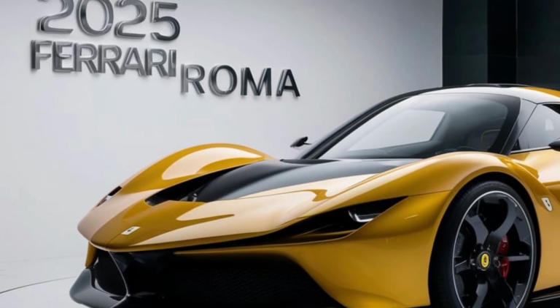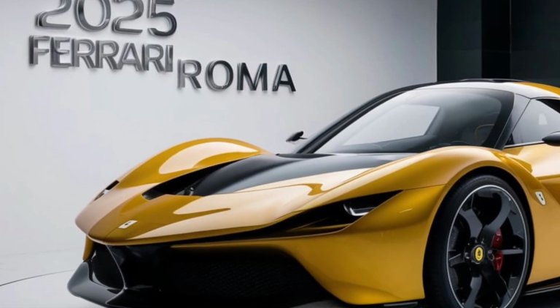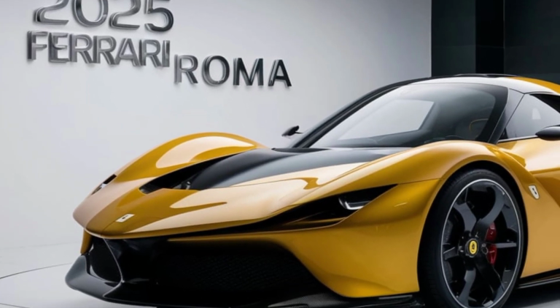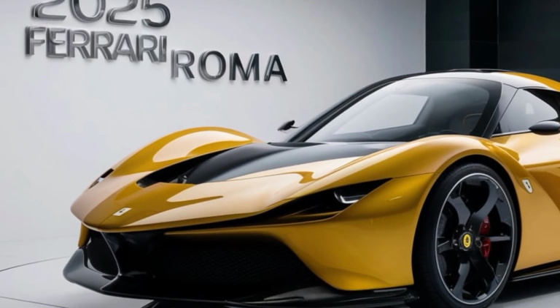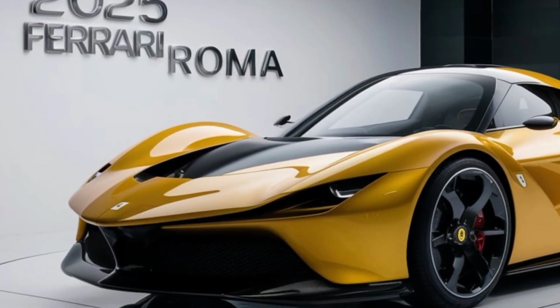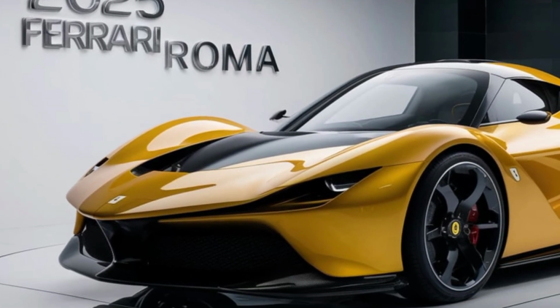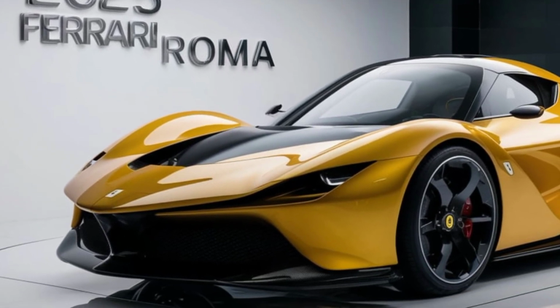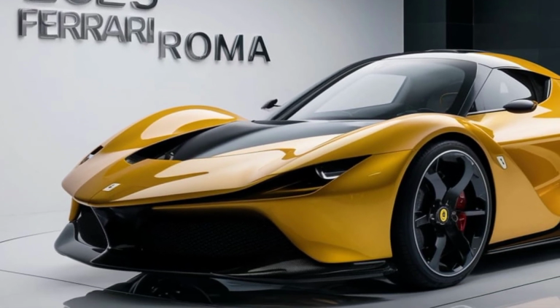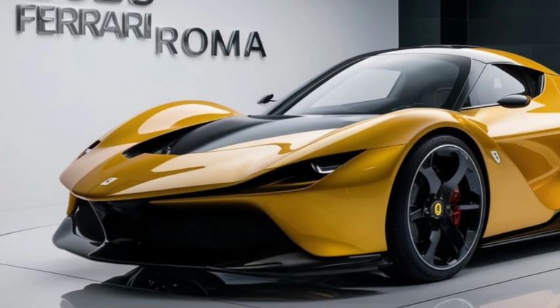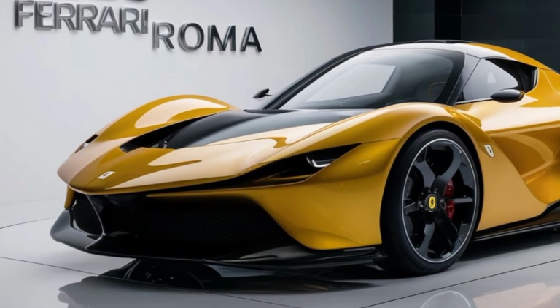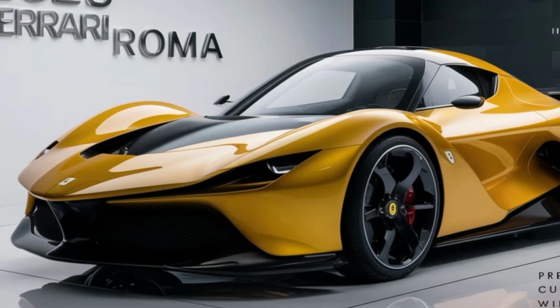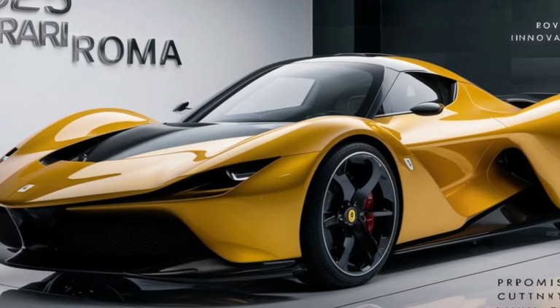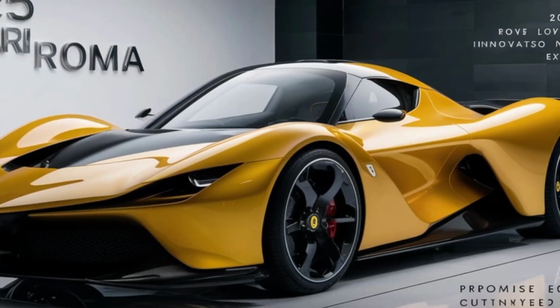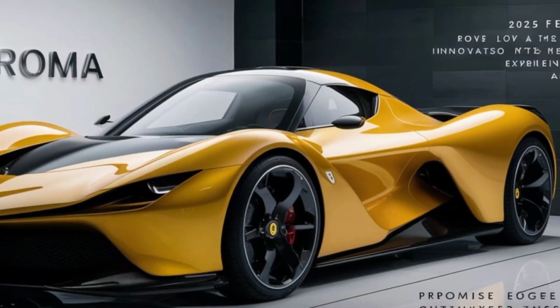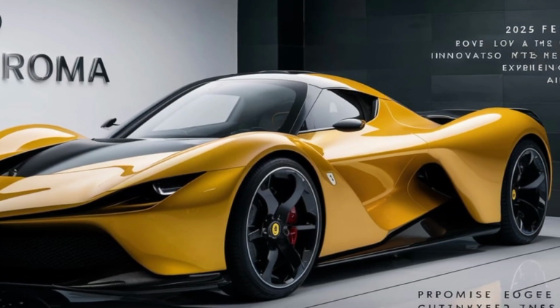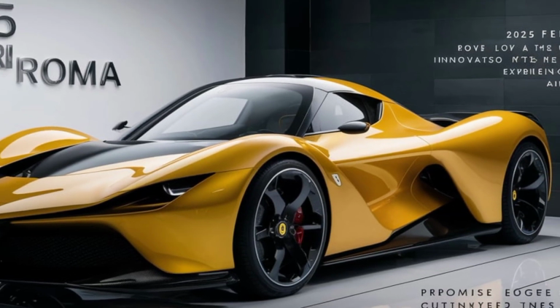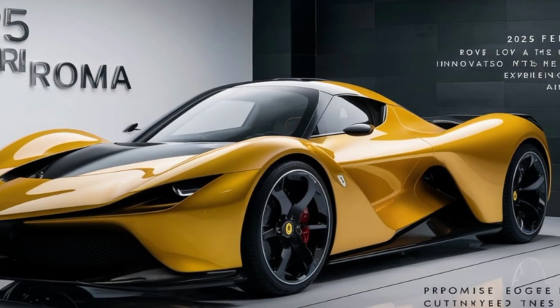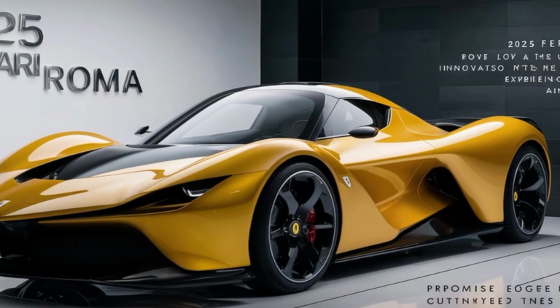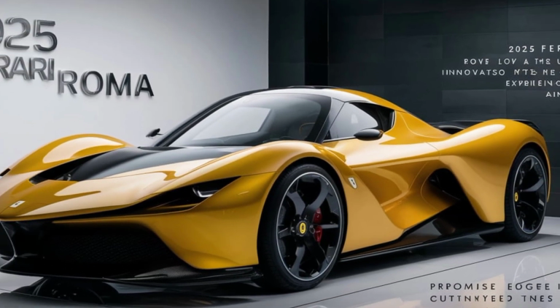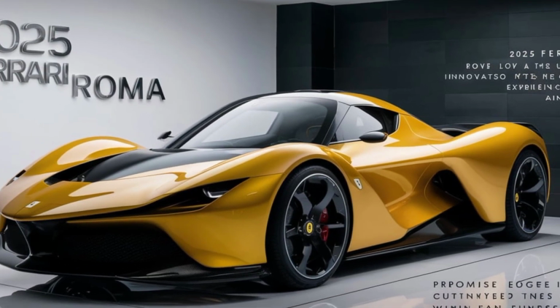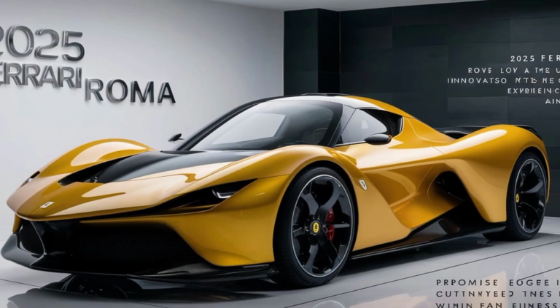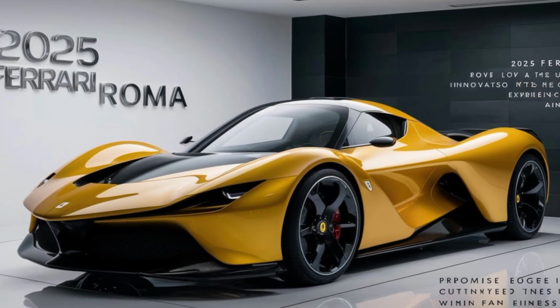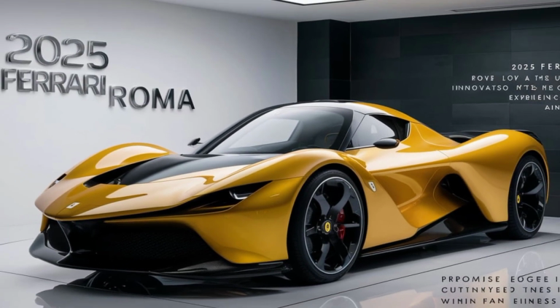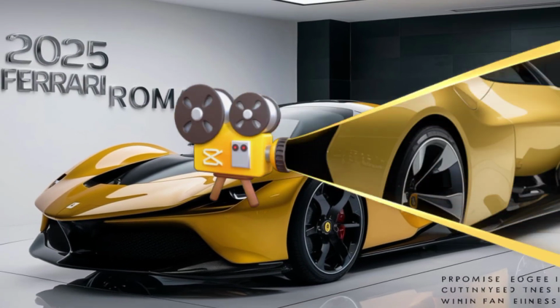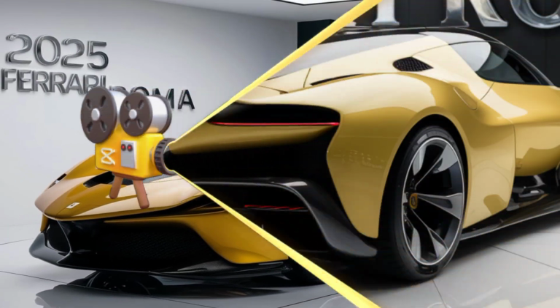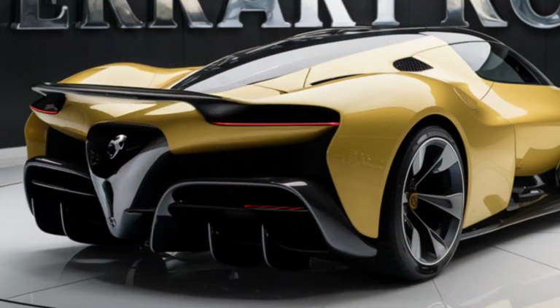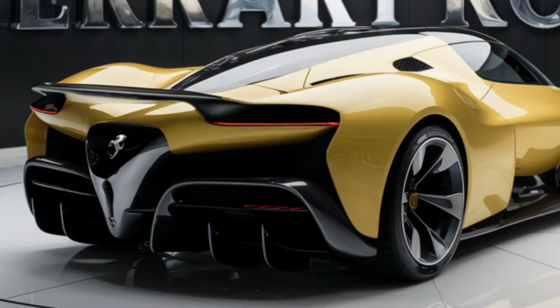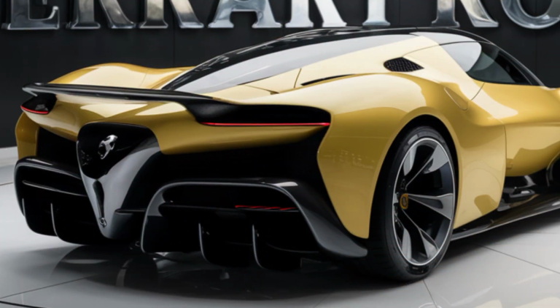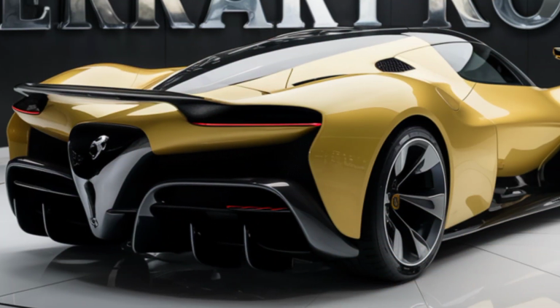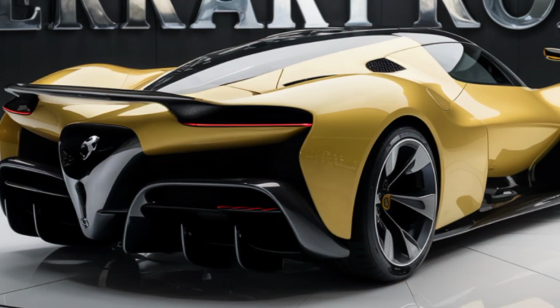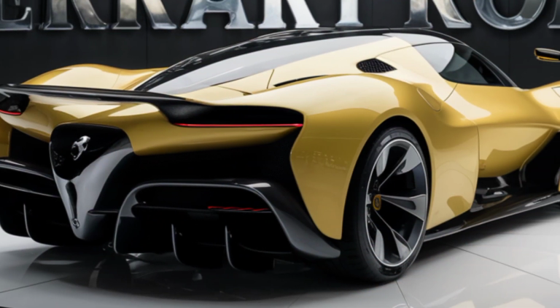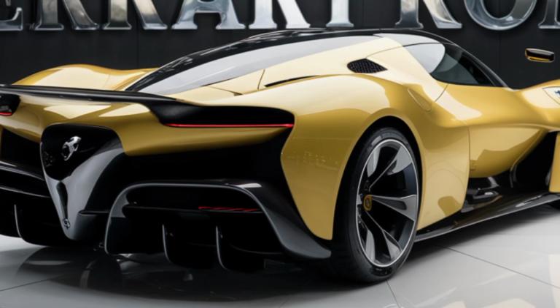The rear is equally striking, with quad tail lights and a subtle spoiler integrated into the trunk lid, enhancing both aesthetics and aerodynamics.